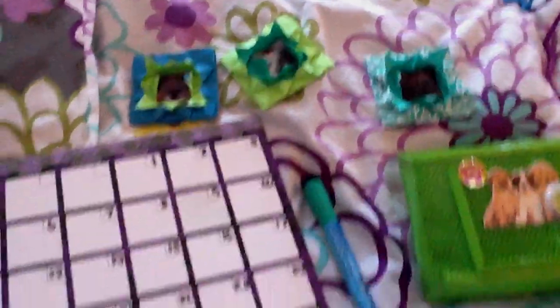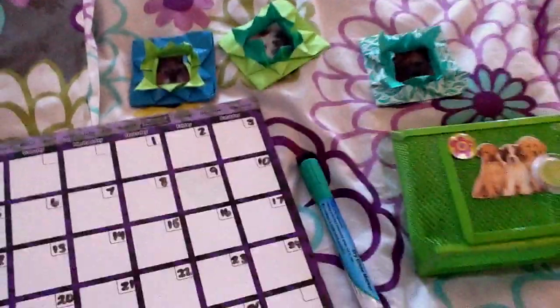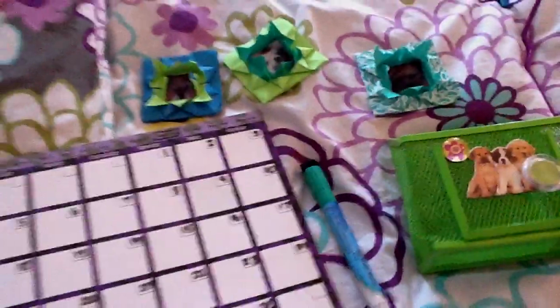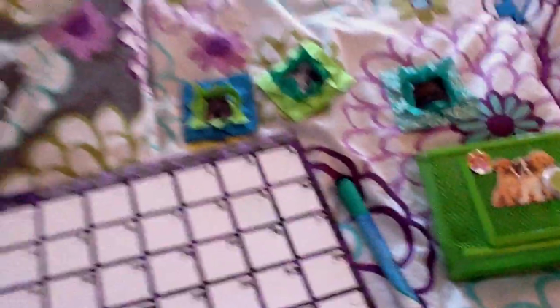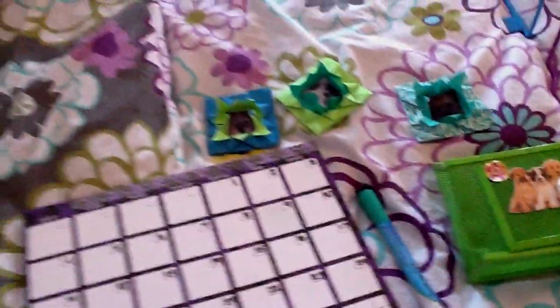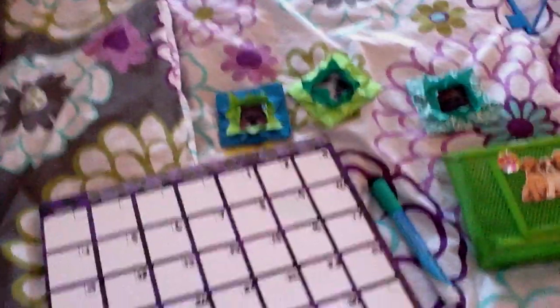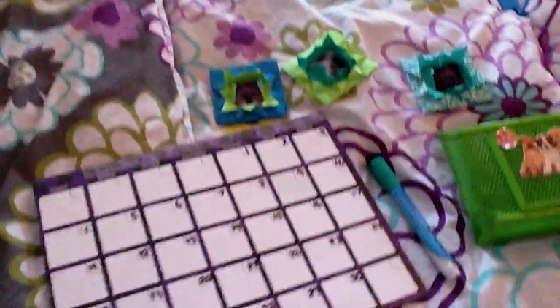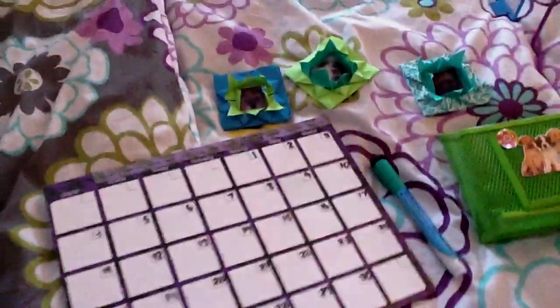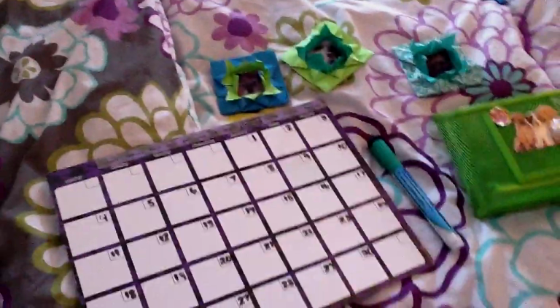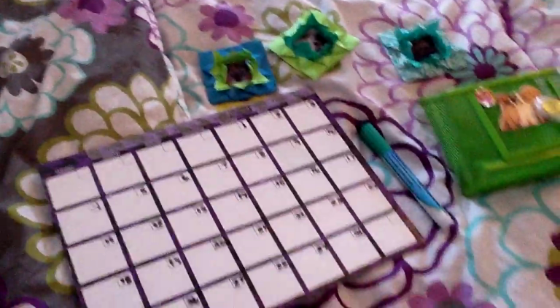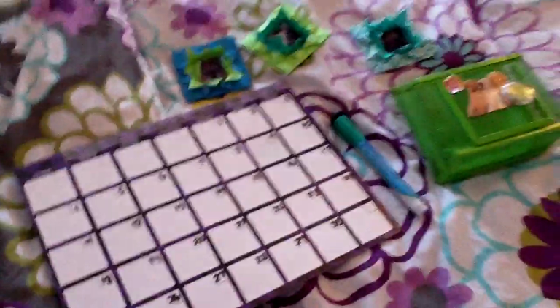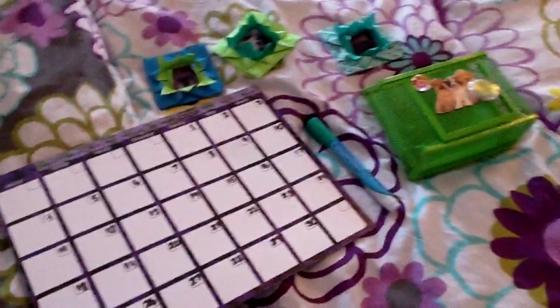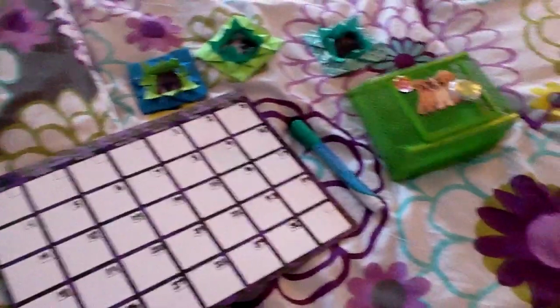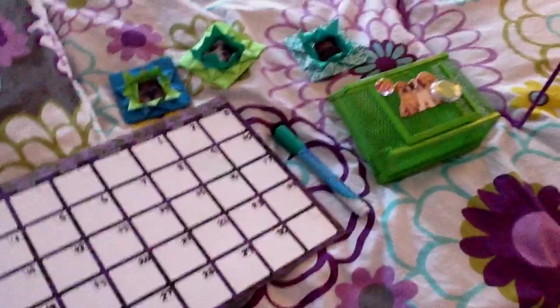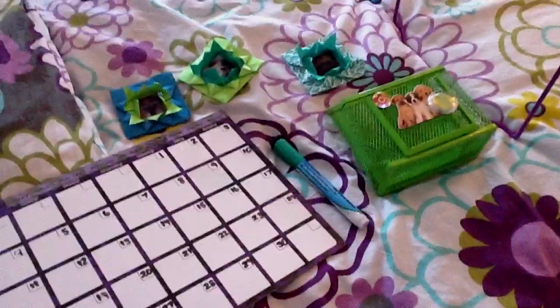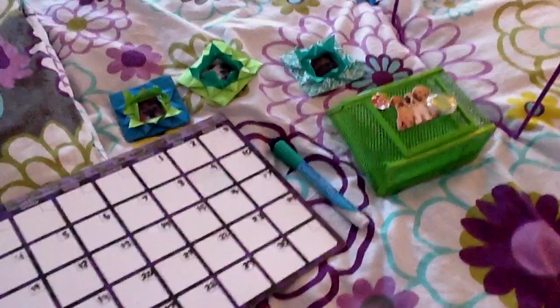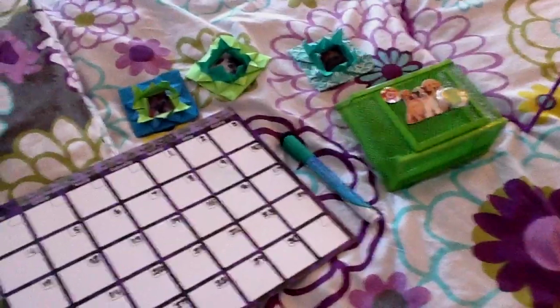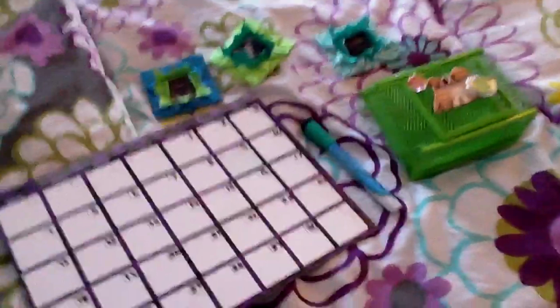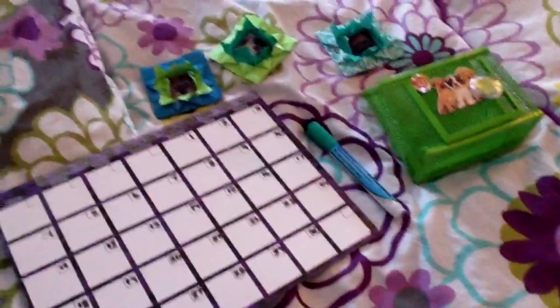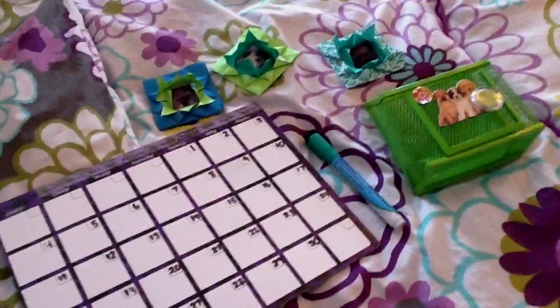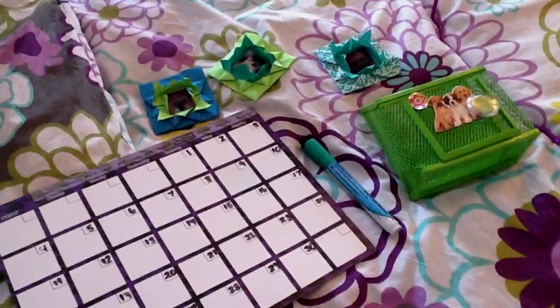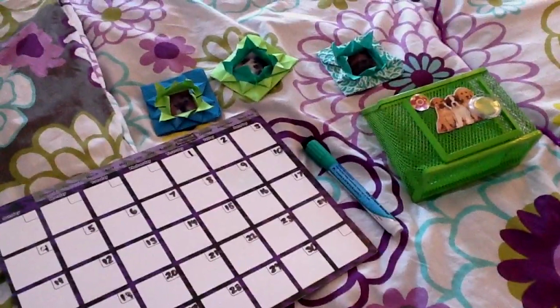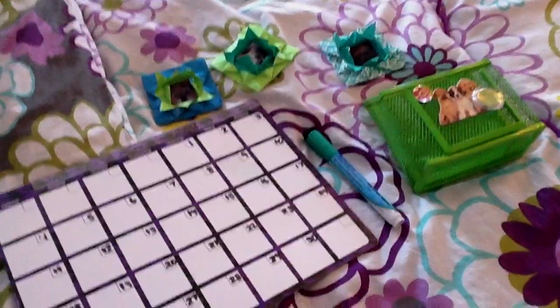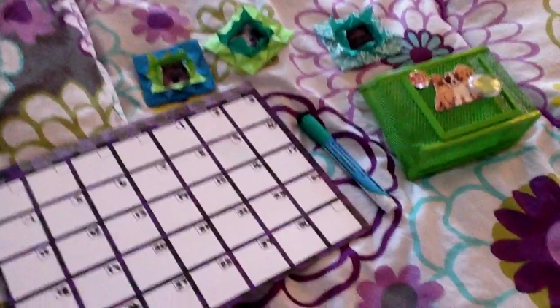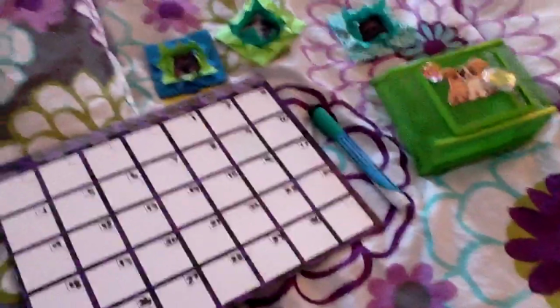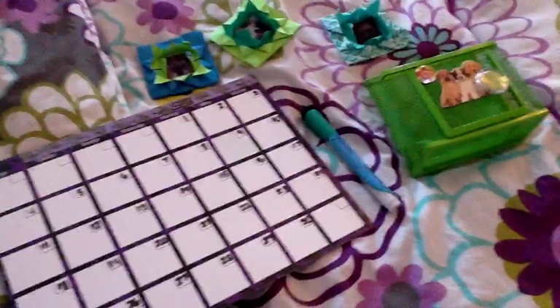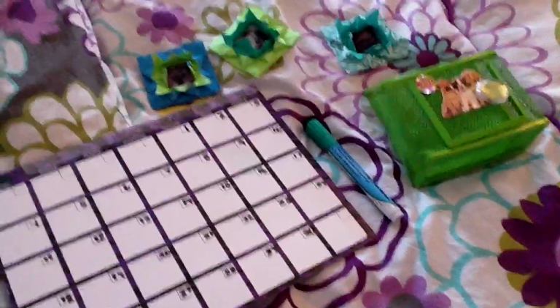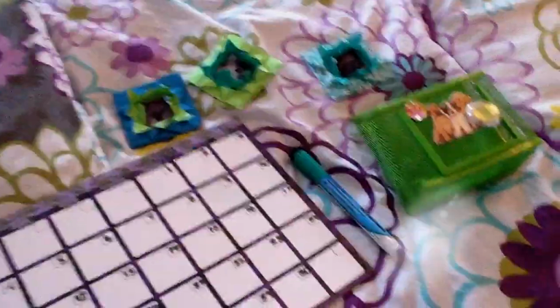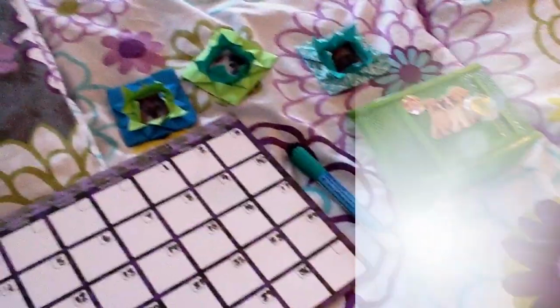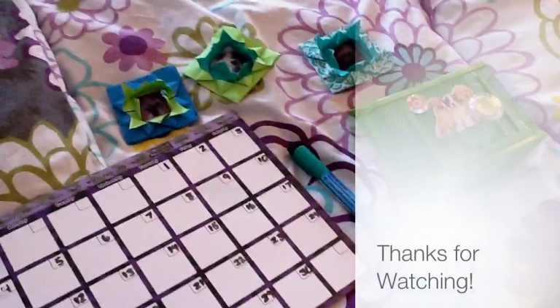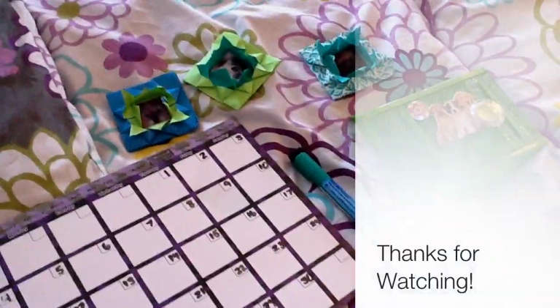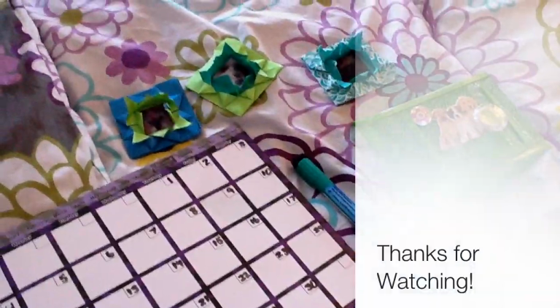So that is all my school supplies. I hope you enjoyed this video. Thanks for watching!